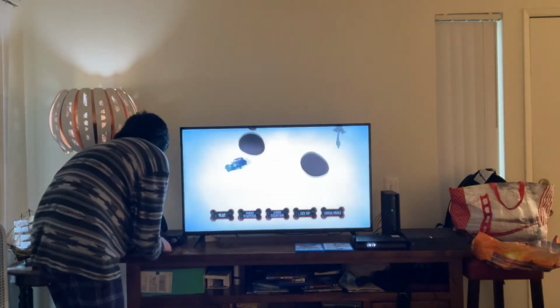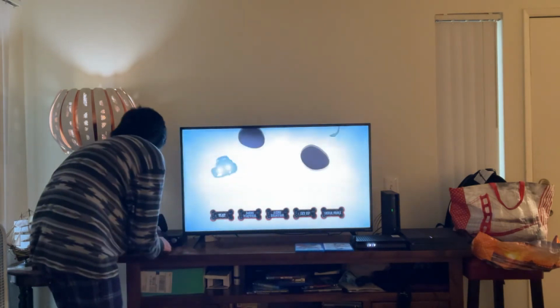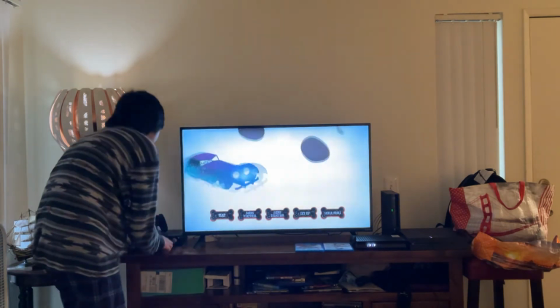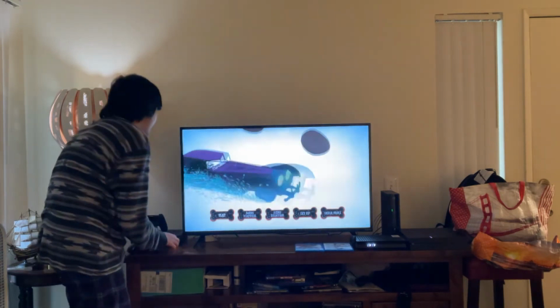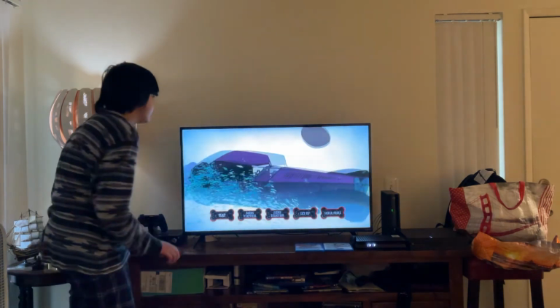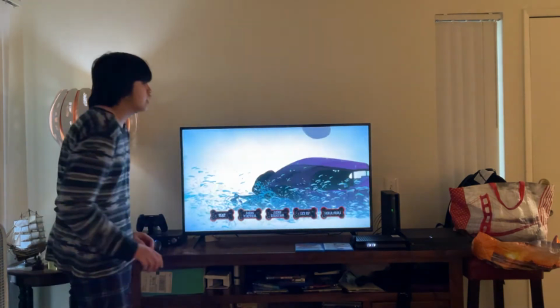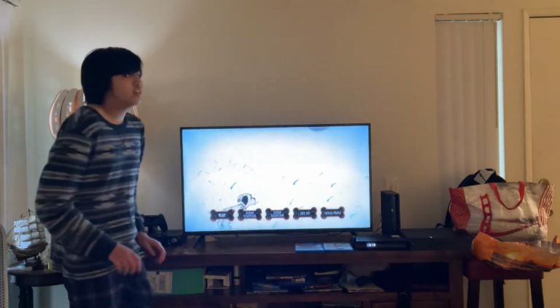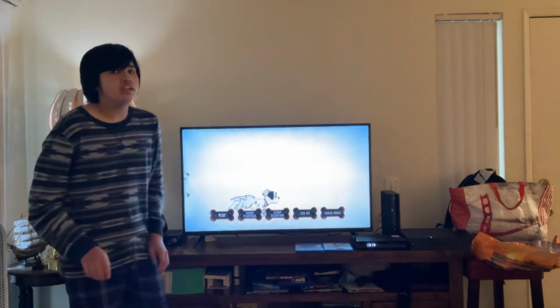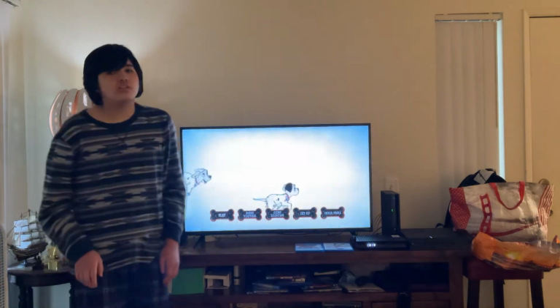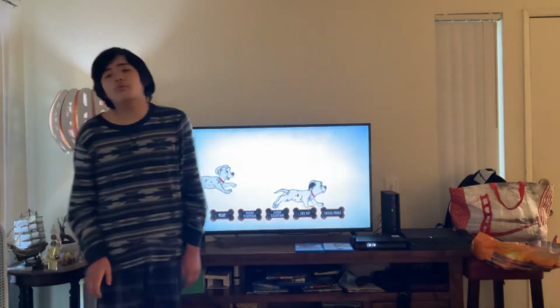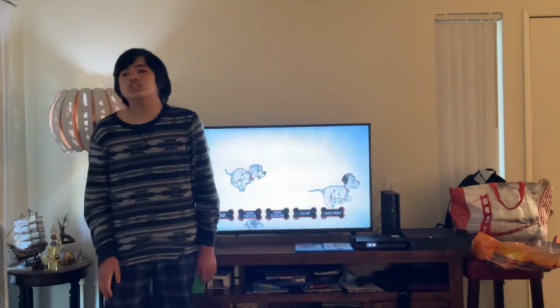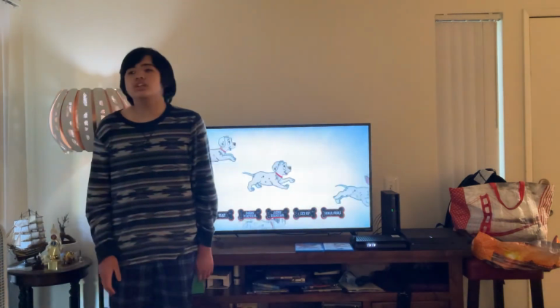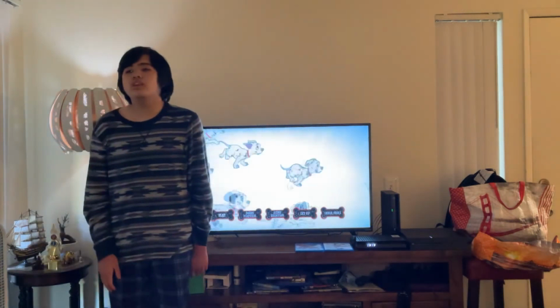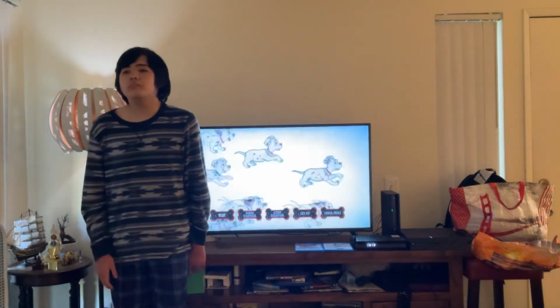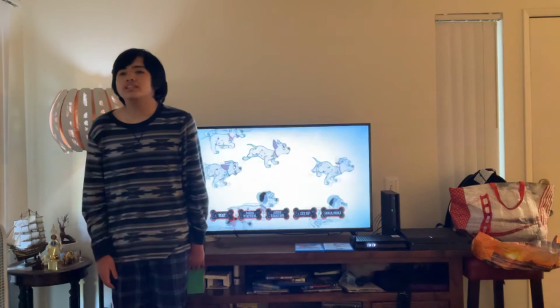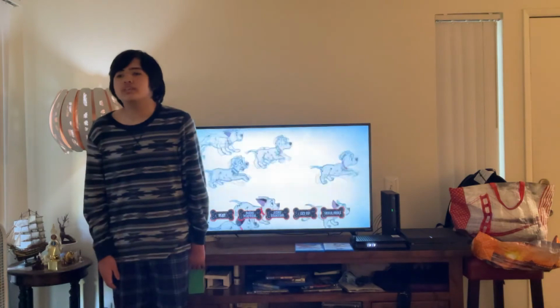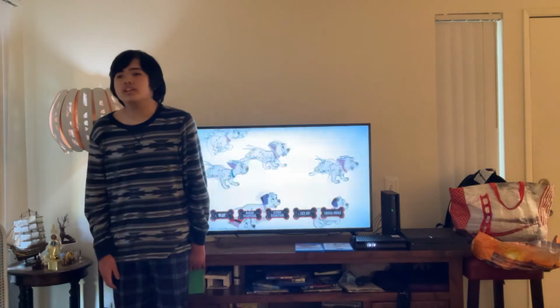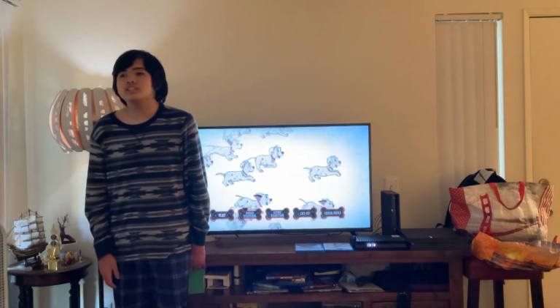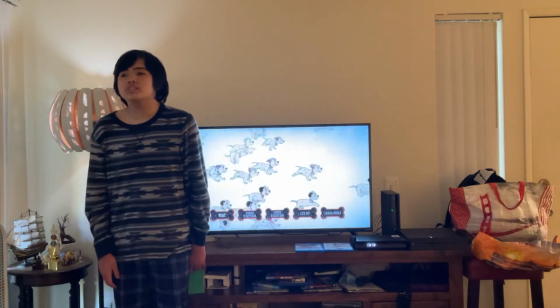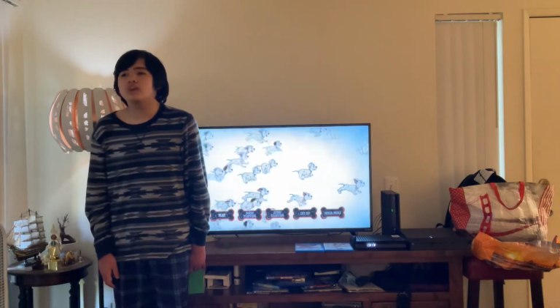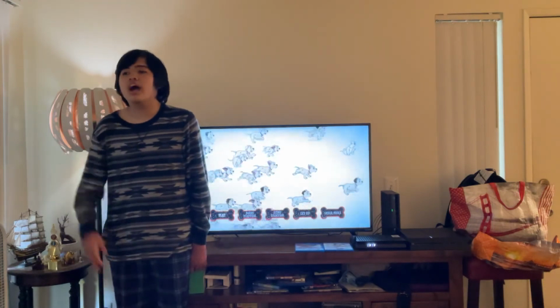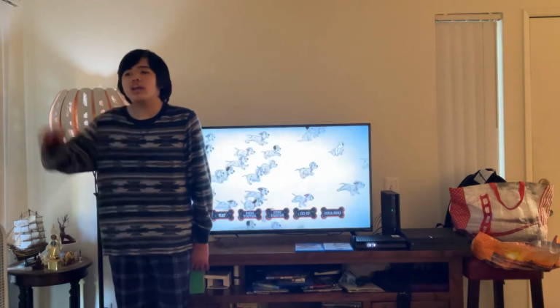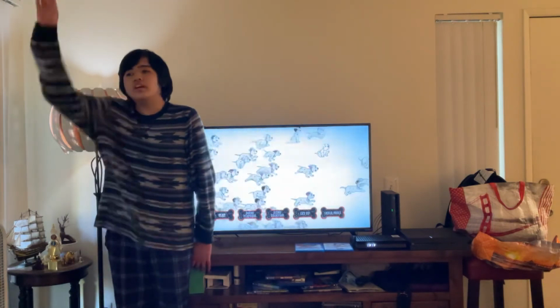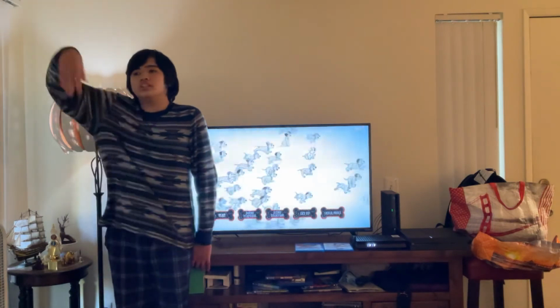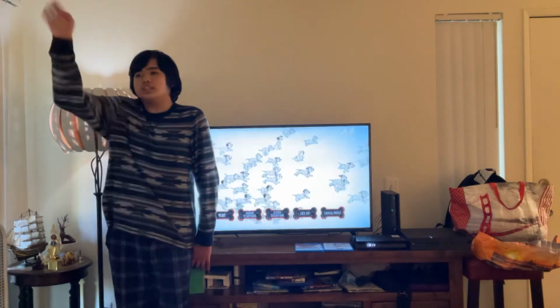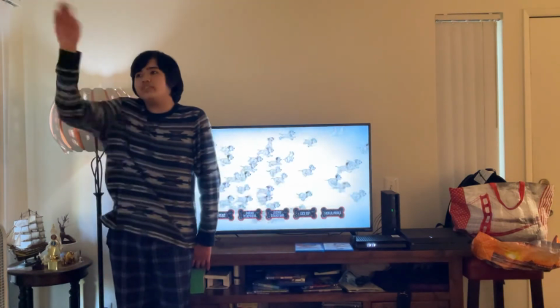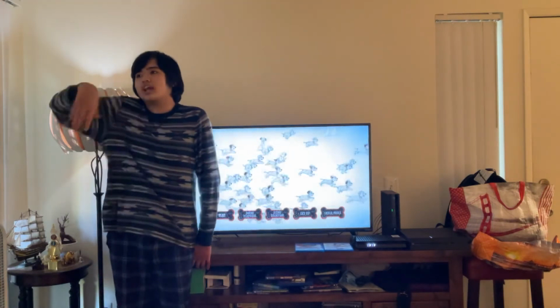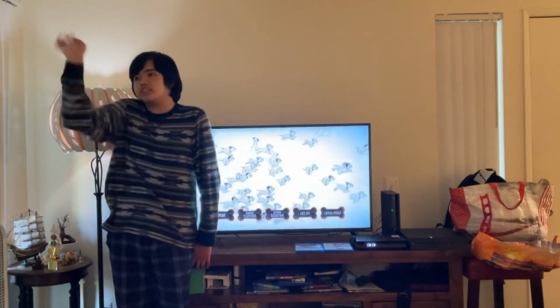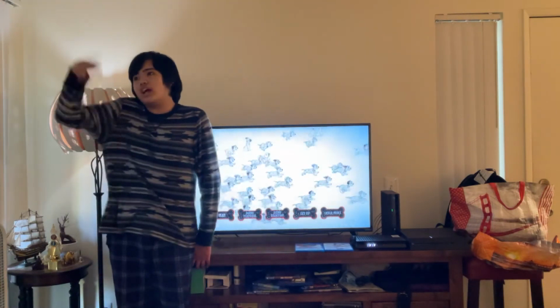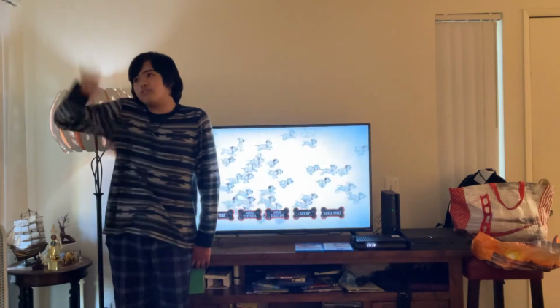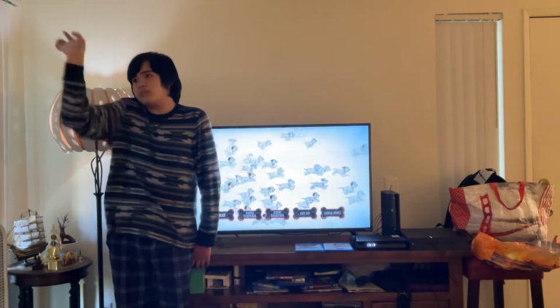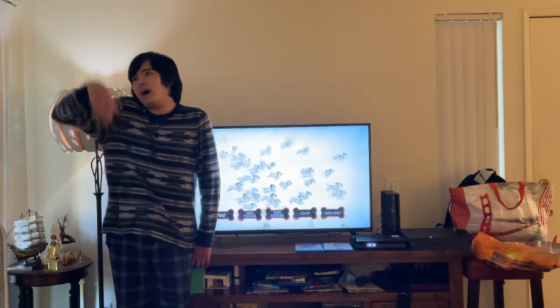Alright guys, thank you for watching this video. Please give me a like and subscribe. See you next time. Goodbye.